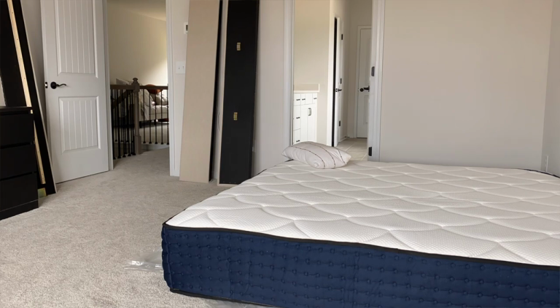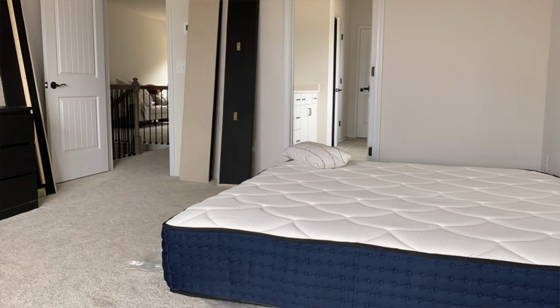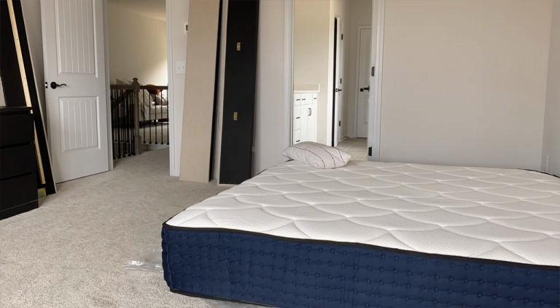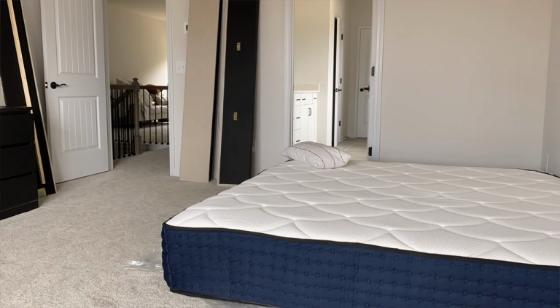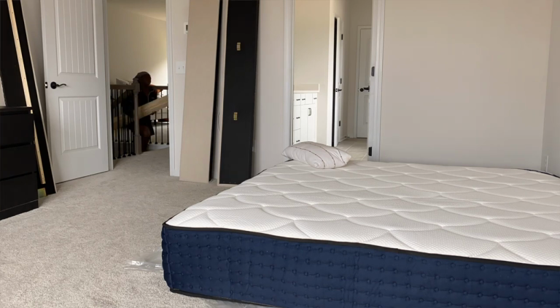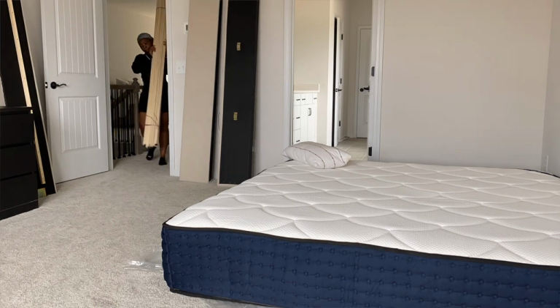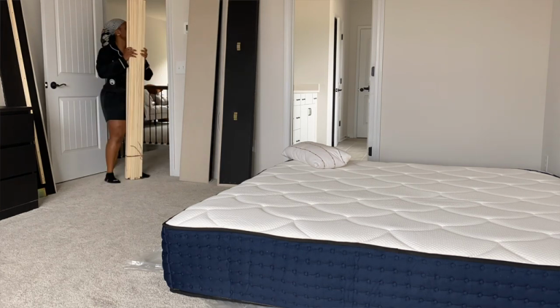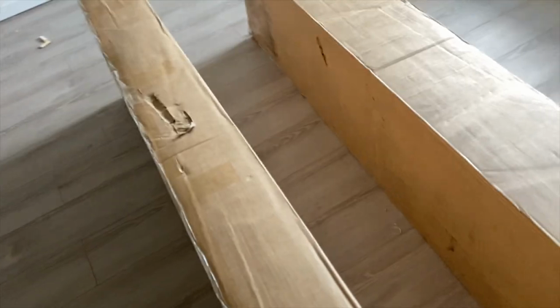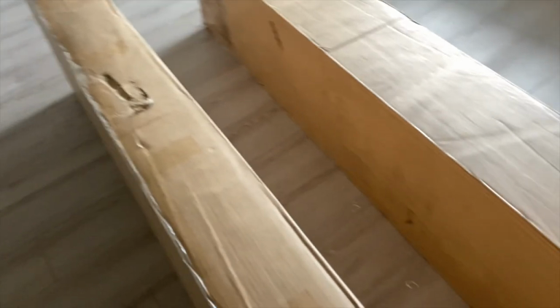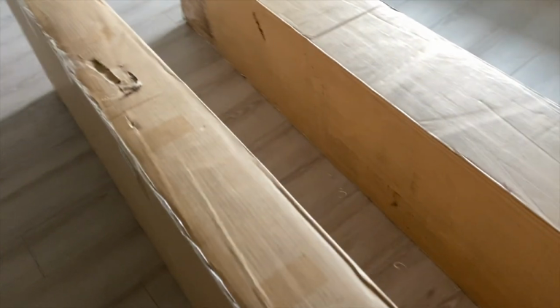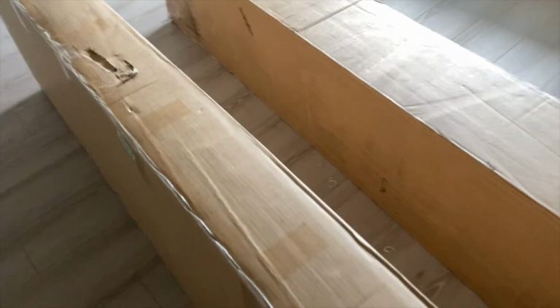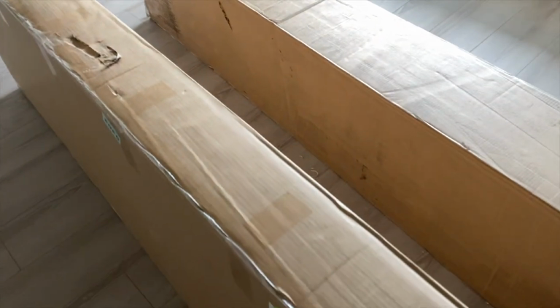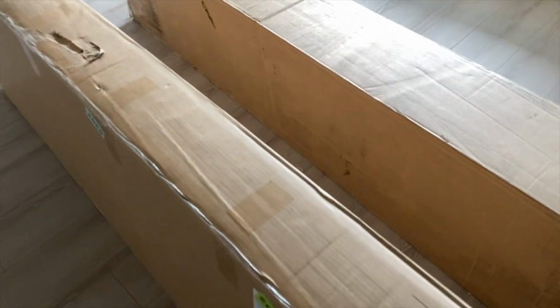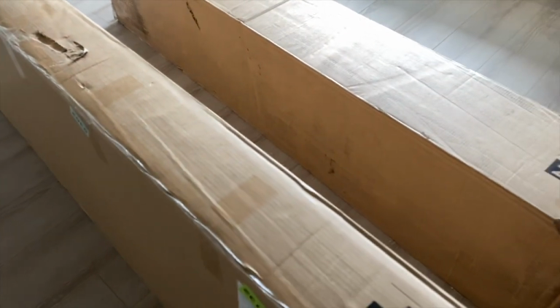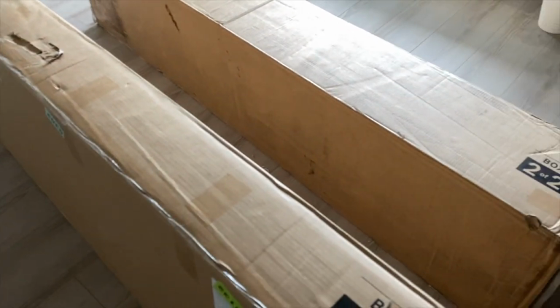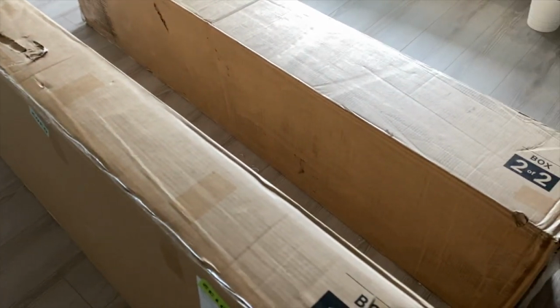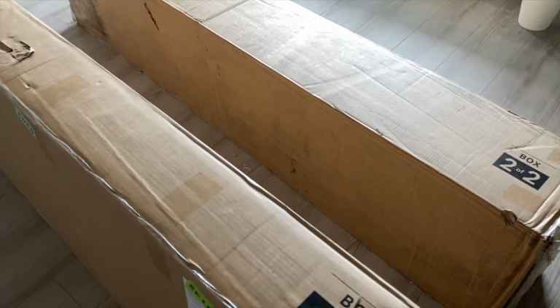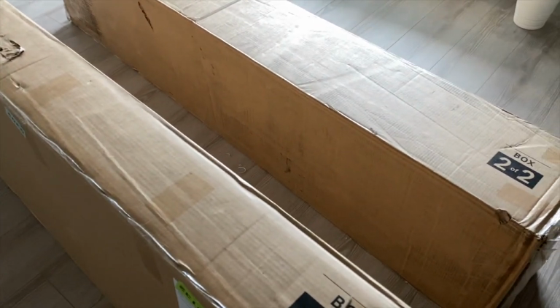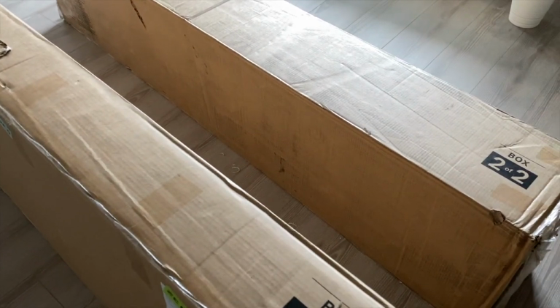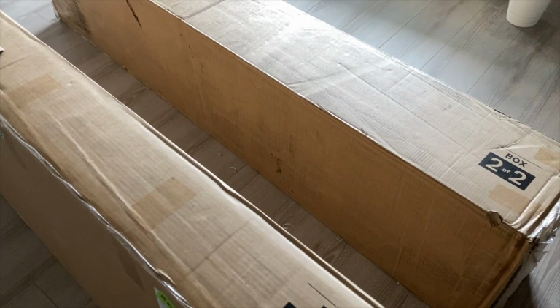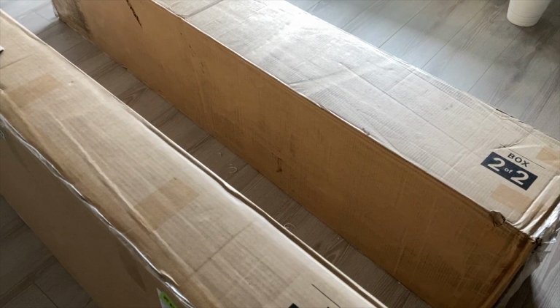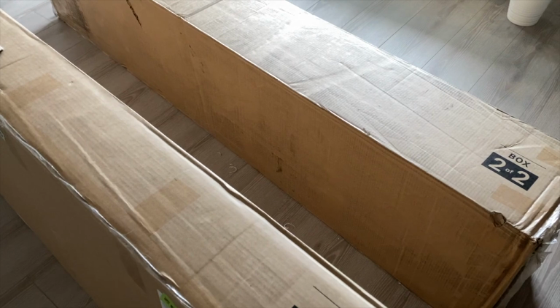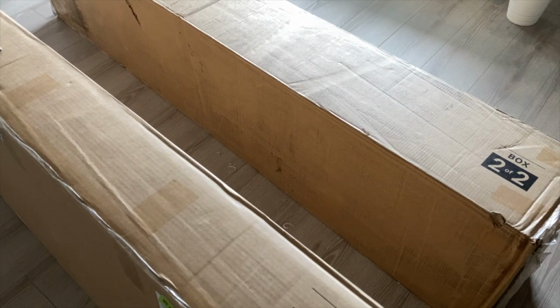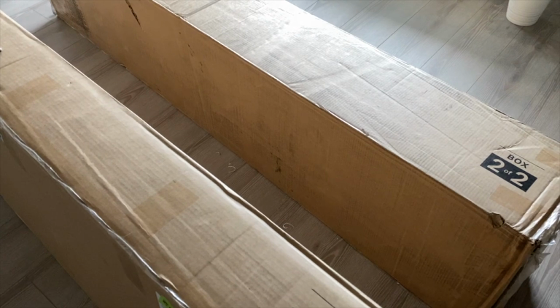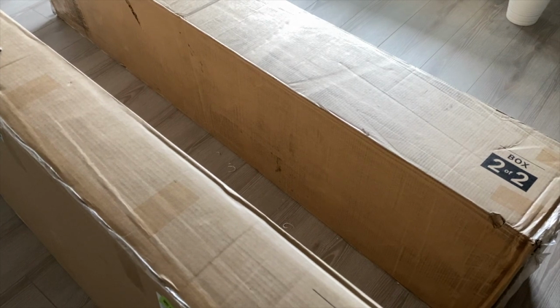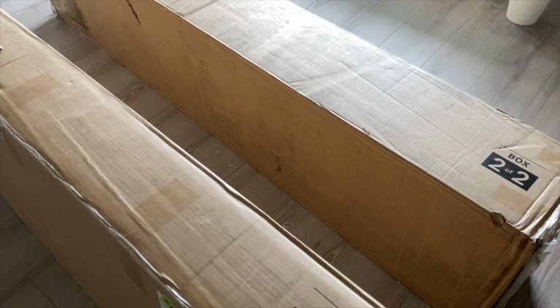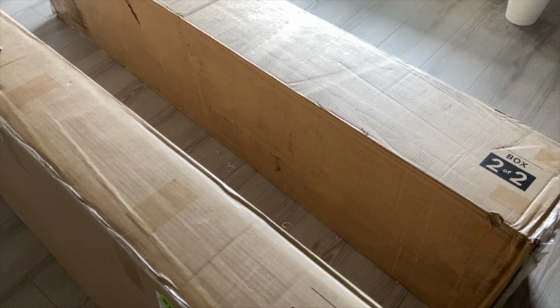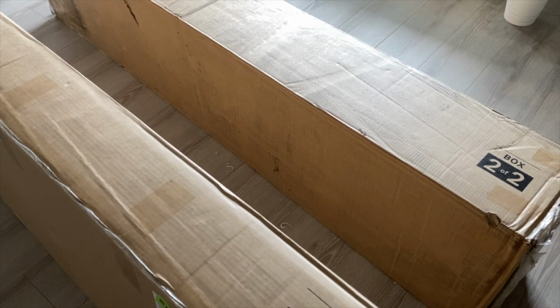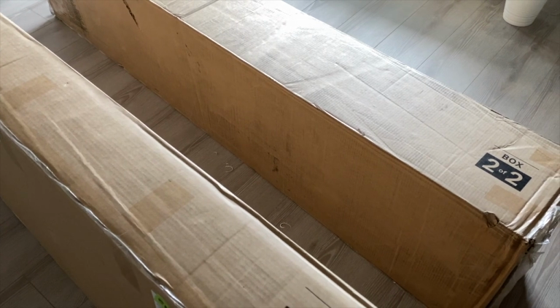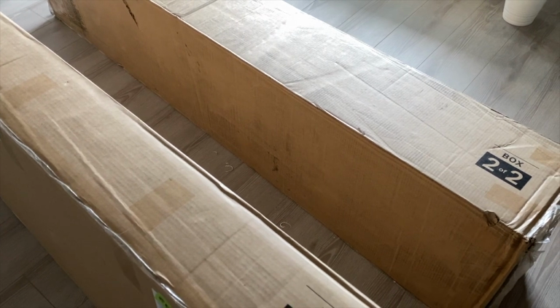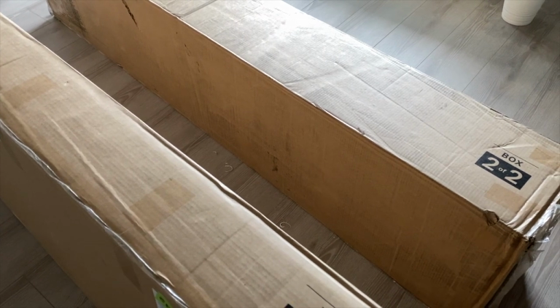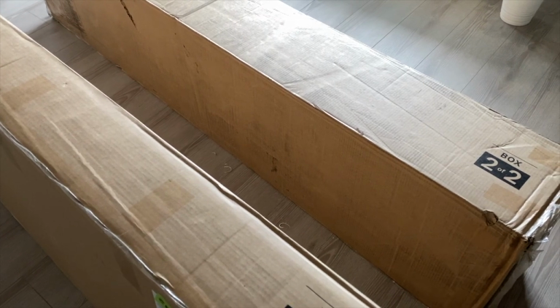I'm just going to open these boxes down here and take the item upstairs one at a time. I think that would be the smart thing to do because this thing is too heavy.